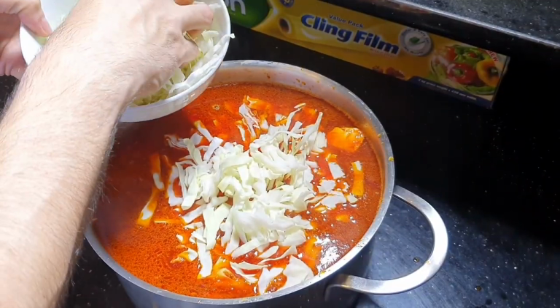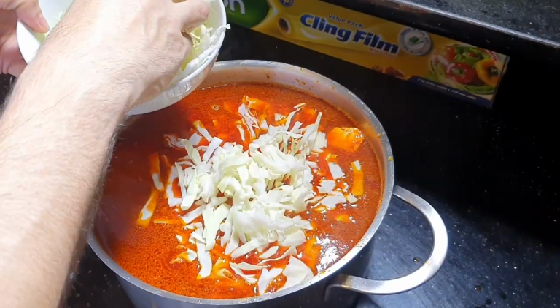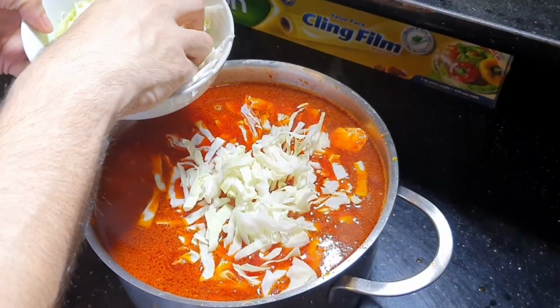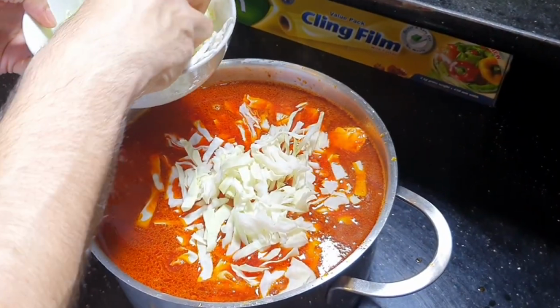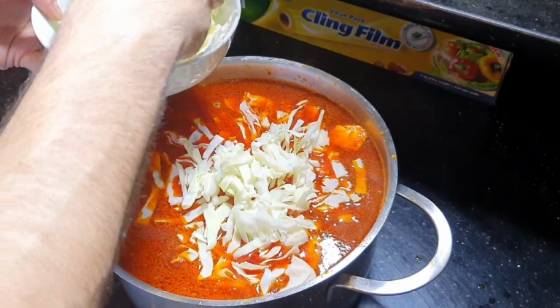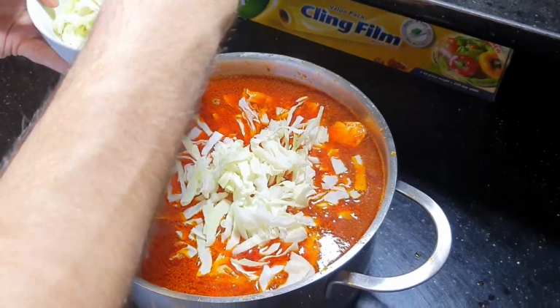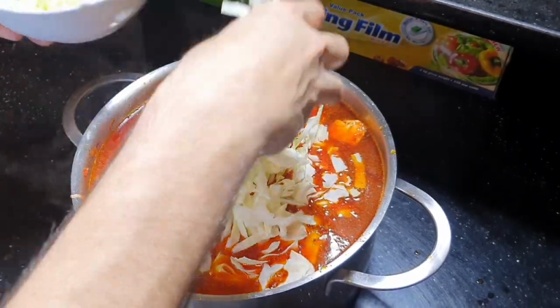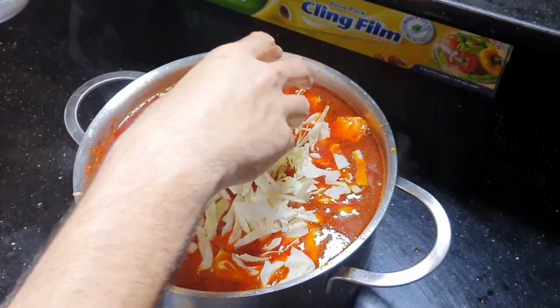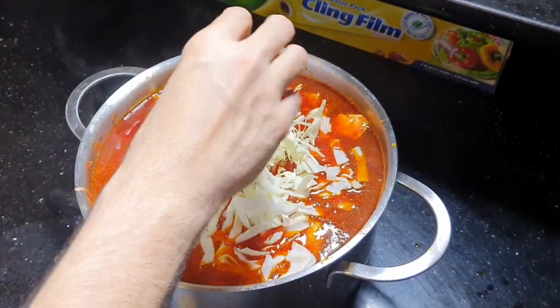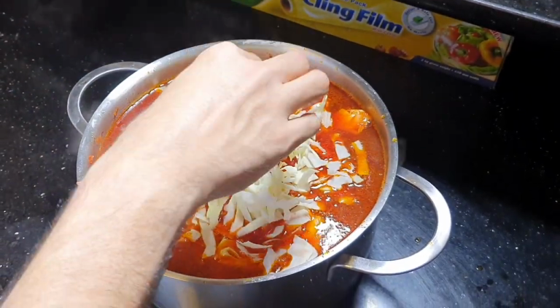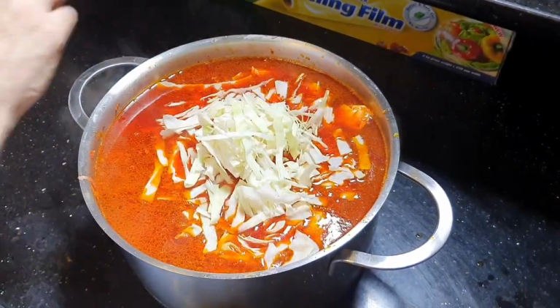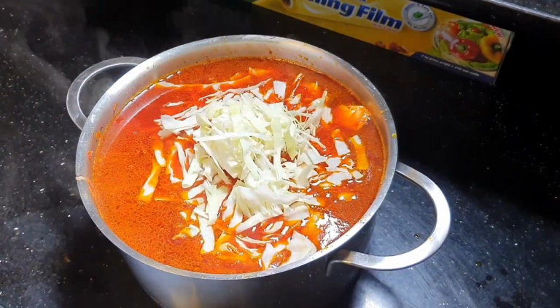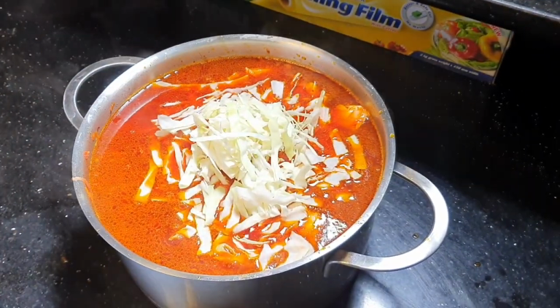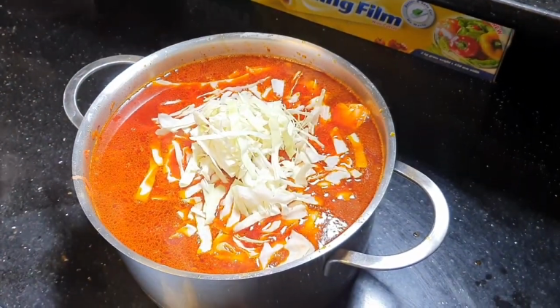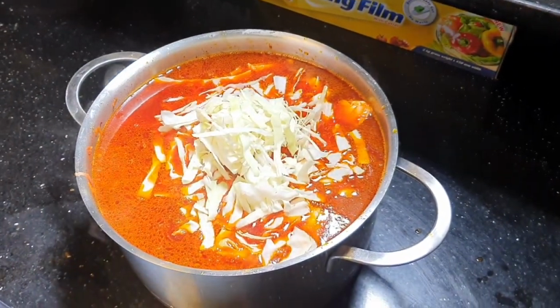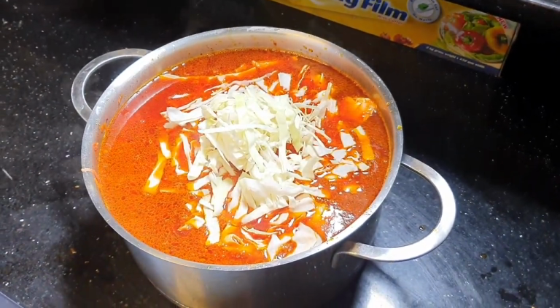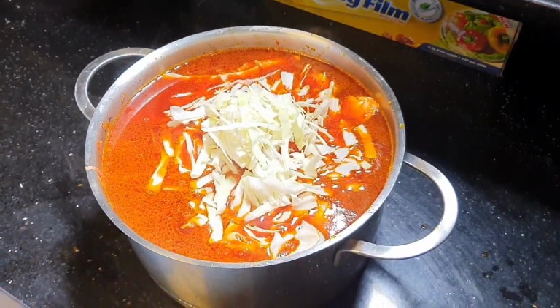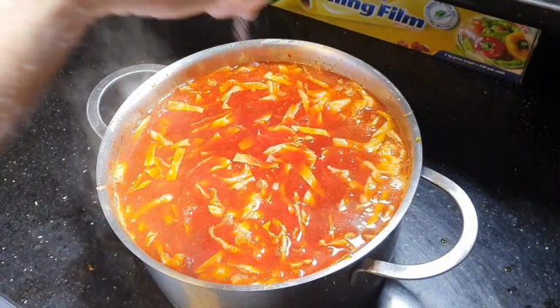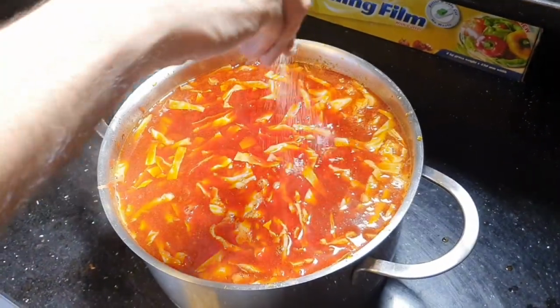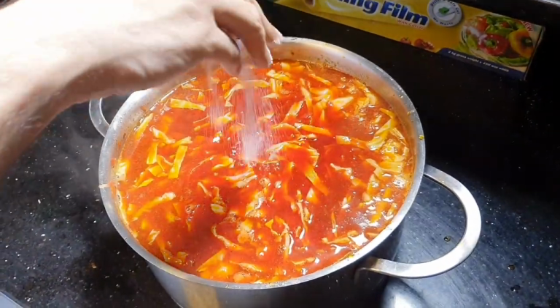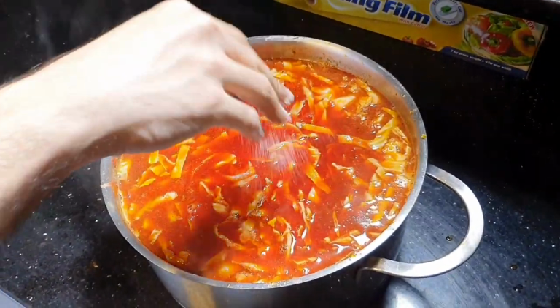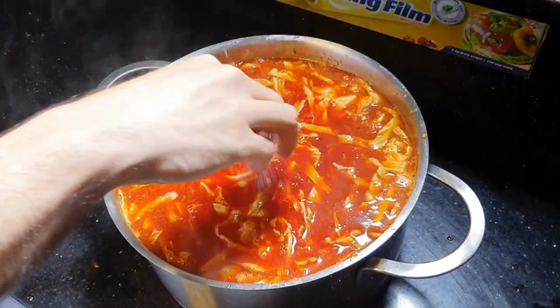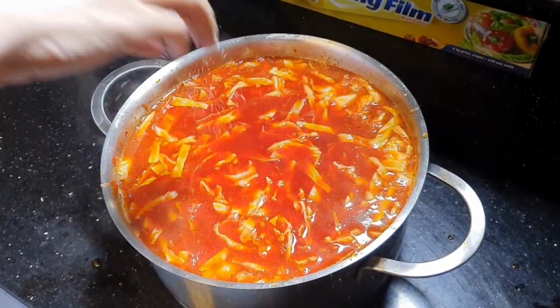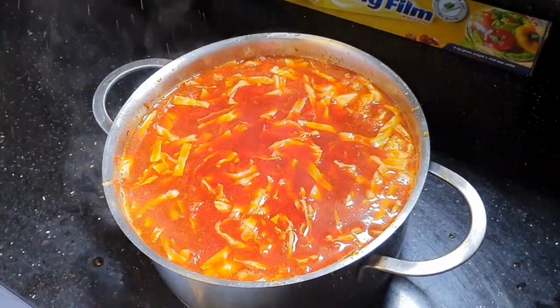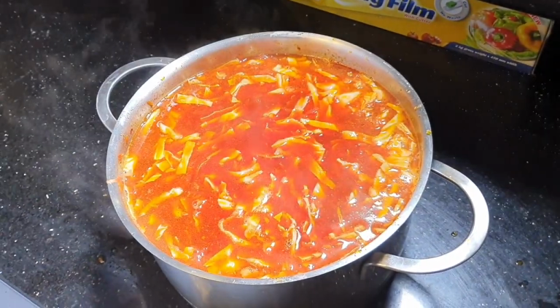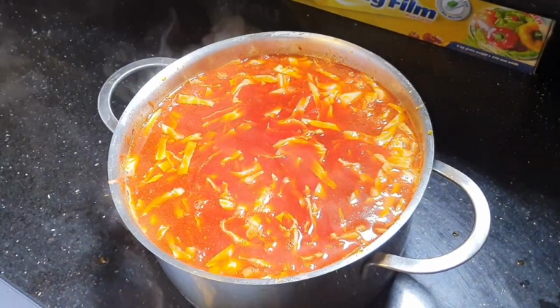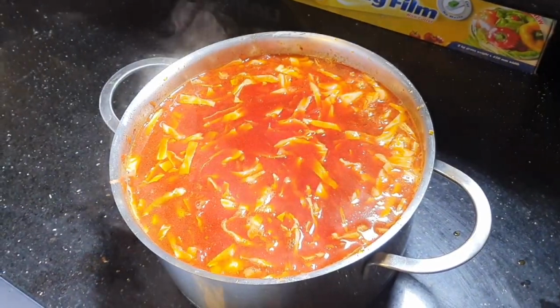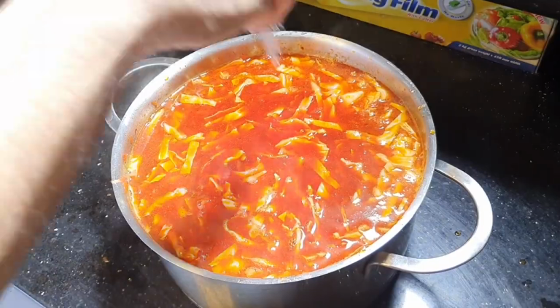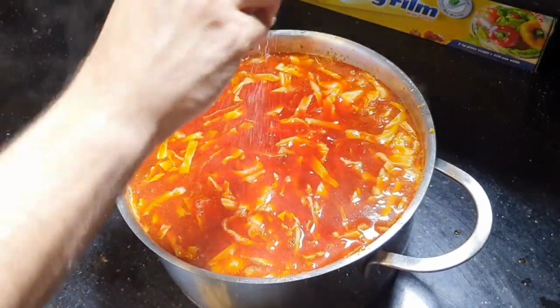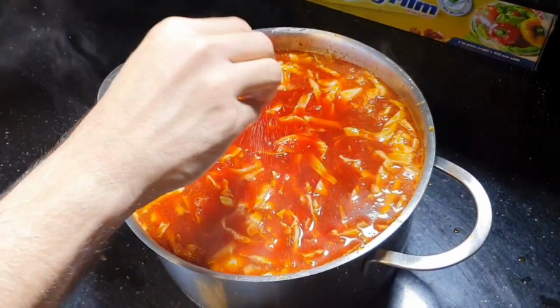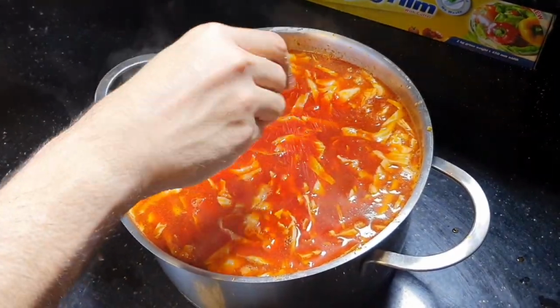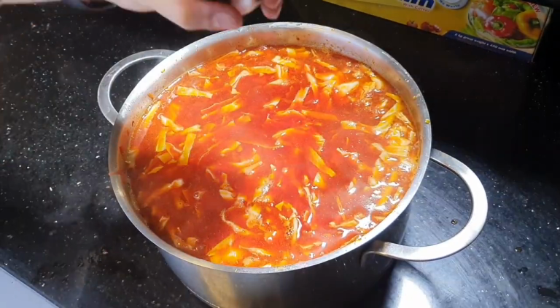It's too much I guess. Just the seasoning — salt and pepper.